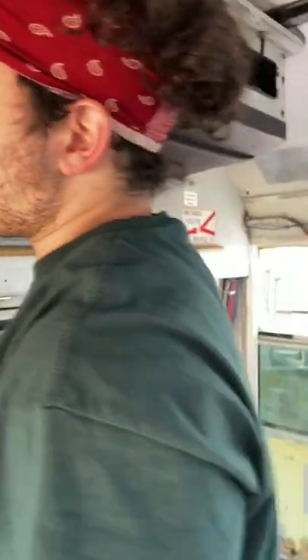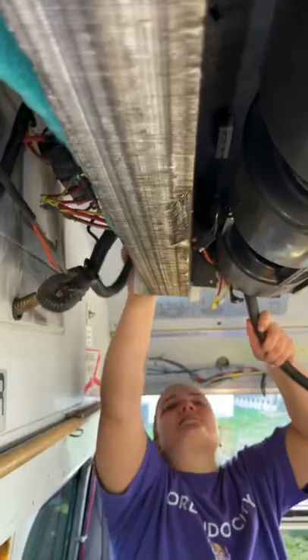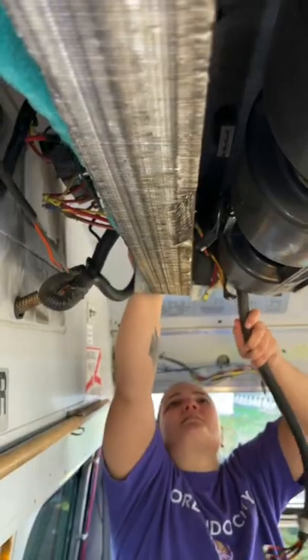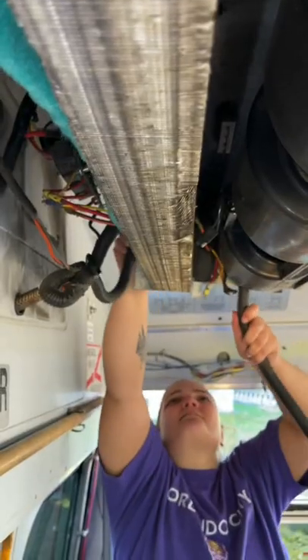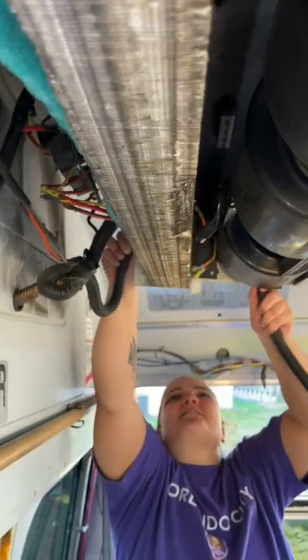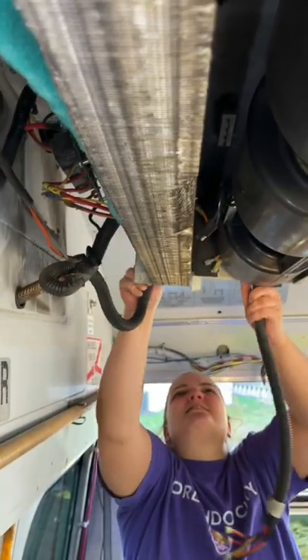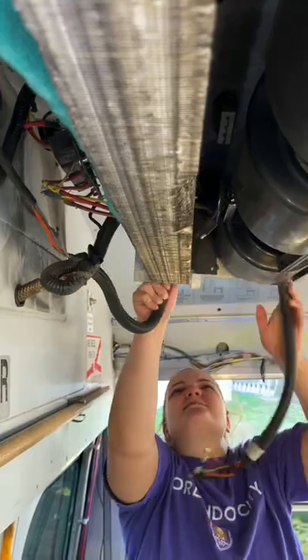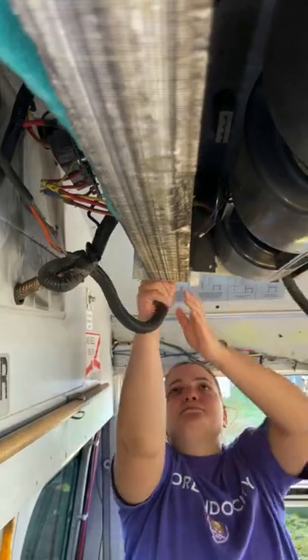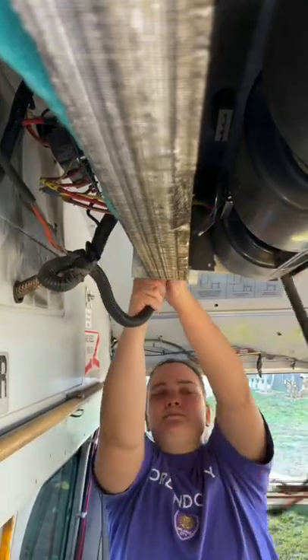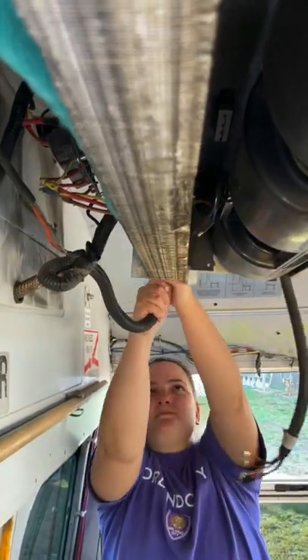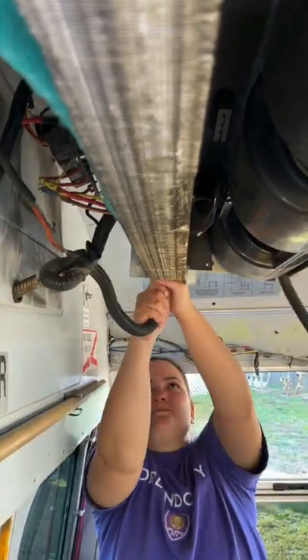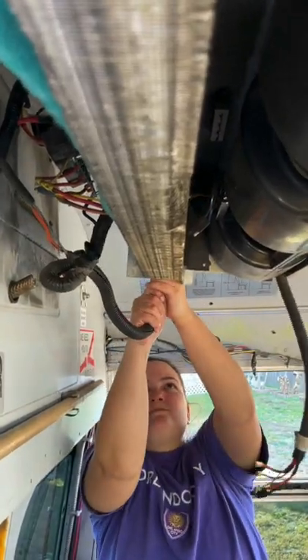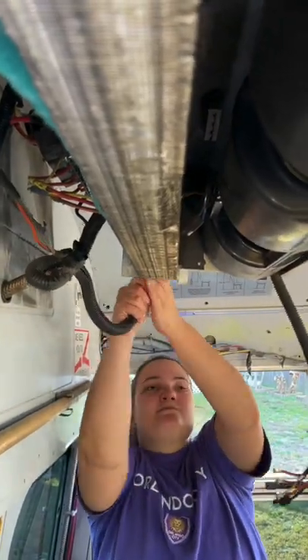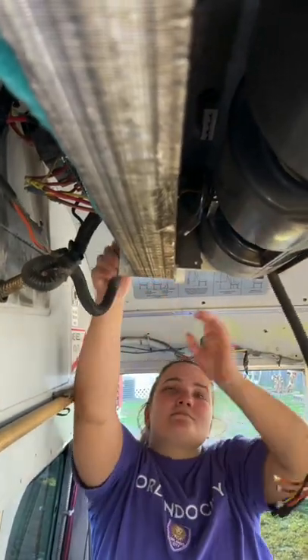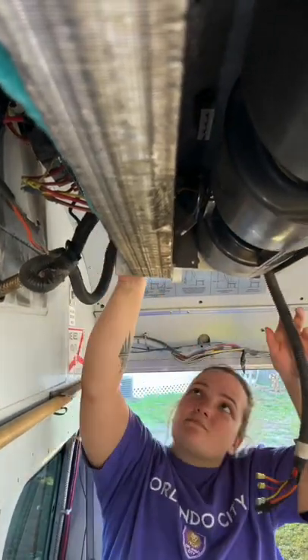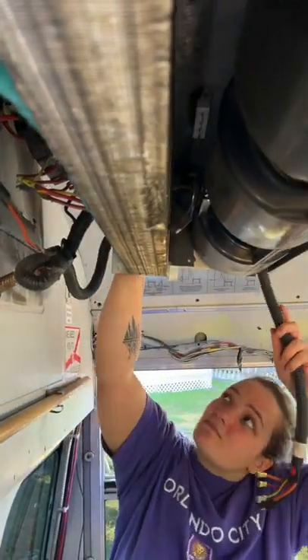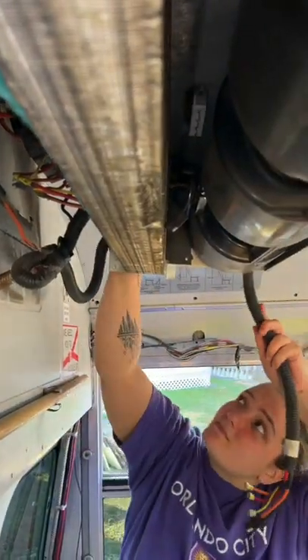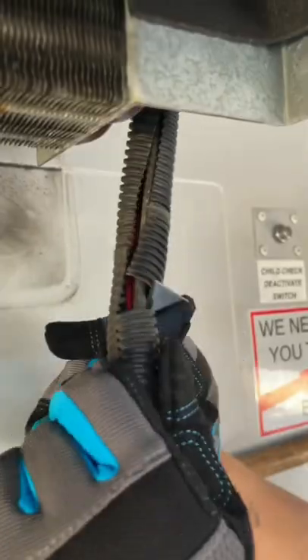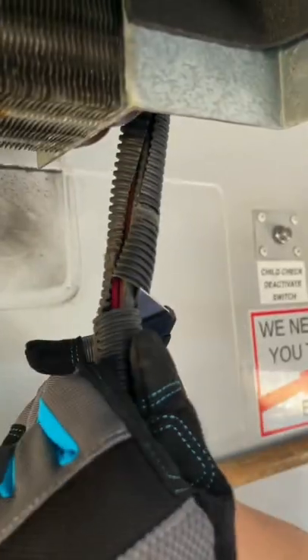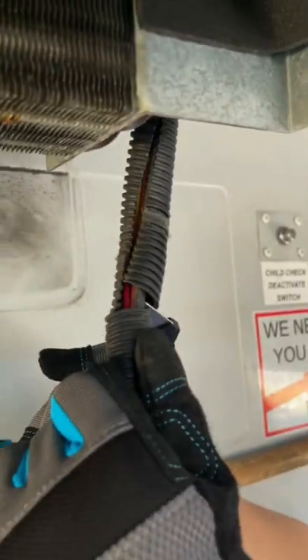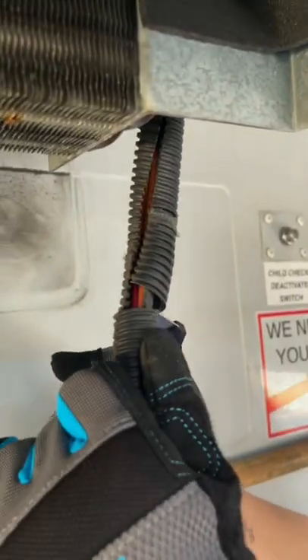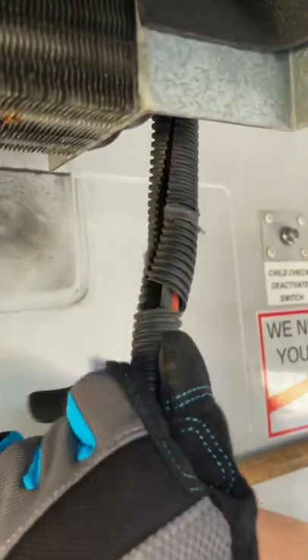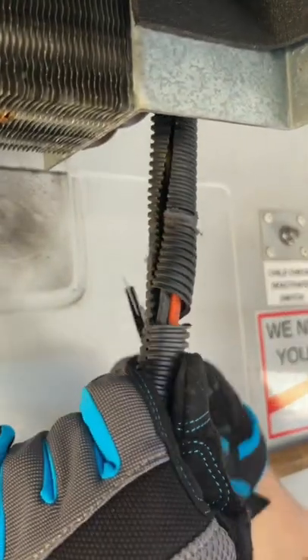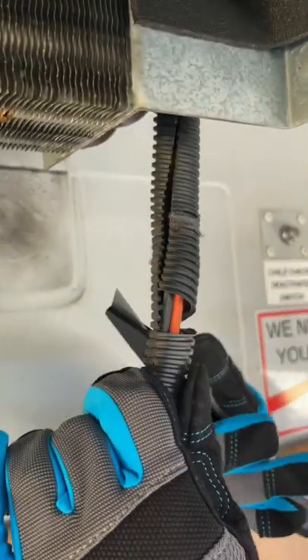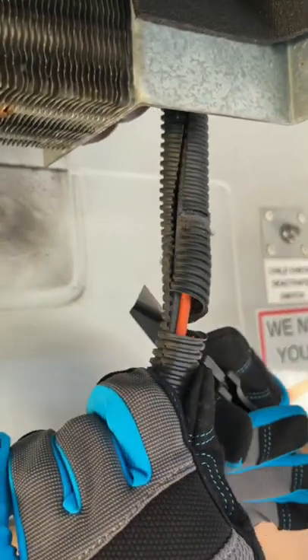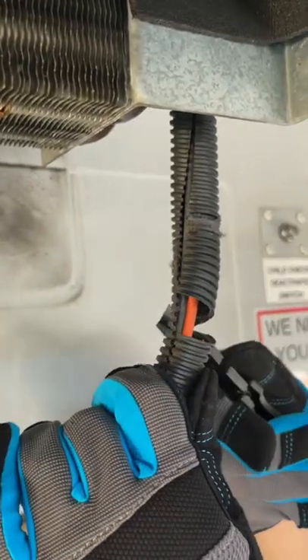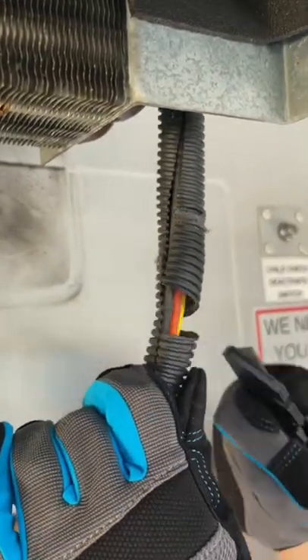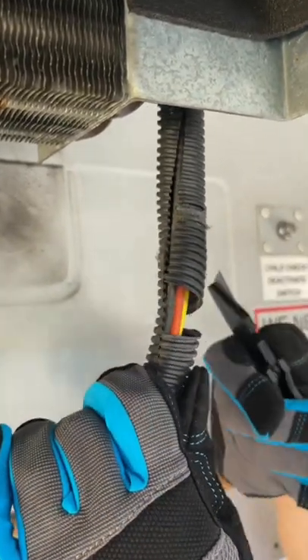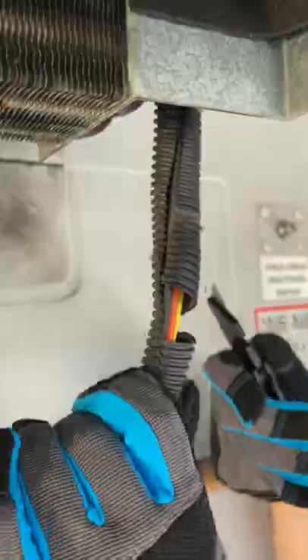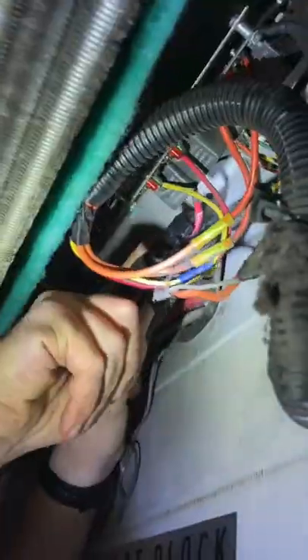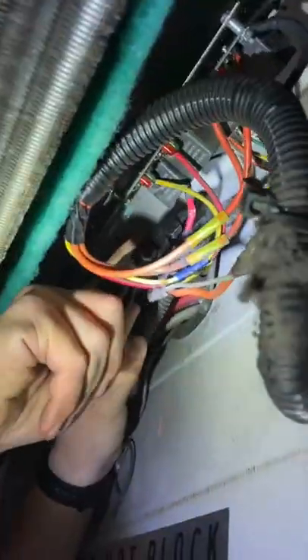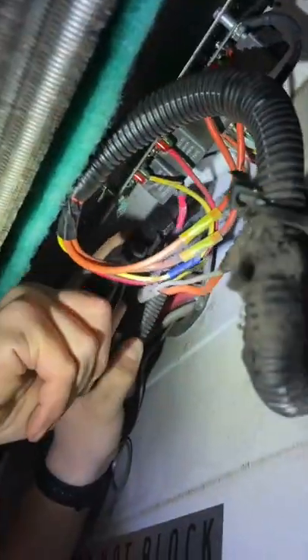To ensure we didn't get electrocuted while cutting and messing with these cords, we disconnected the bus batteries so there's no power running to anything.